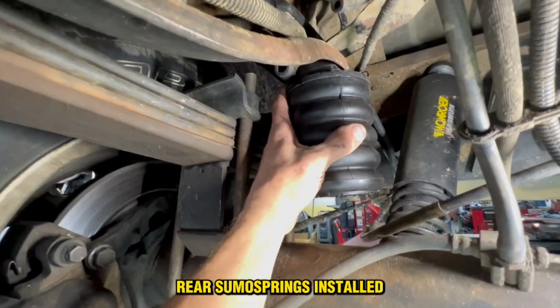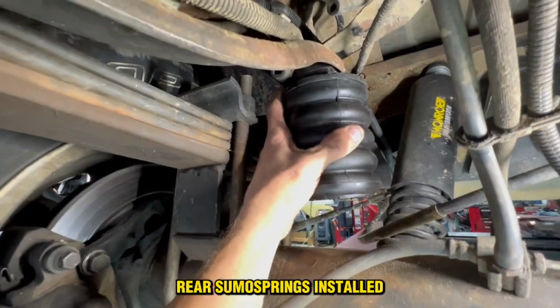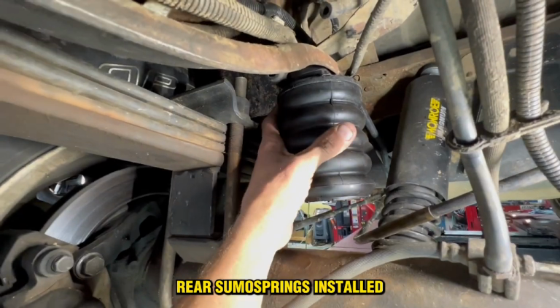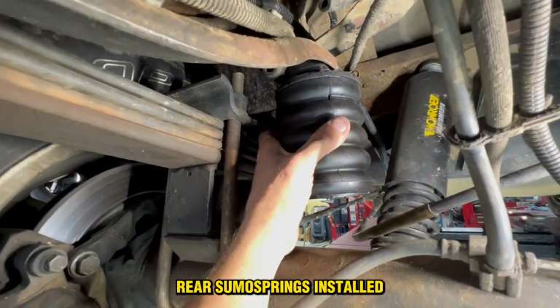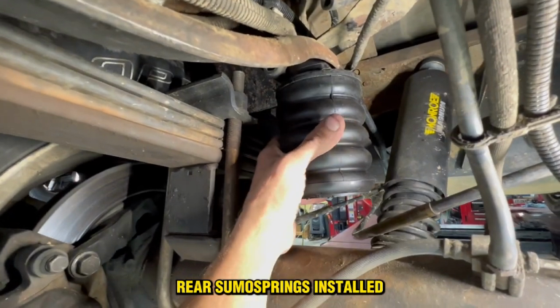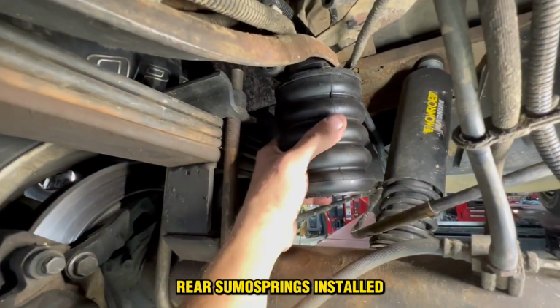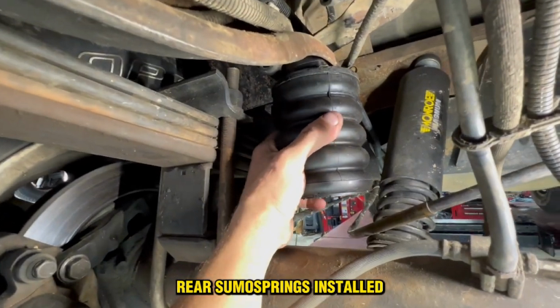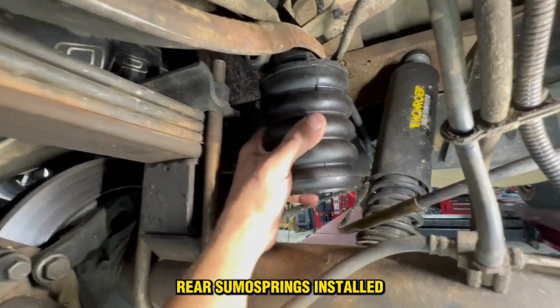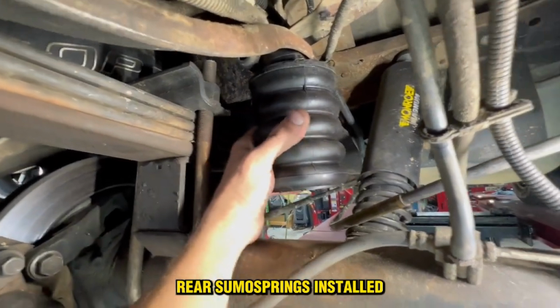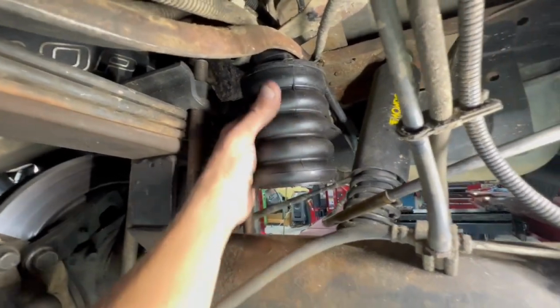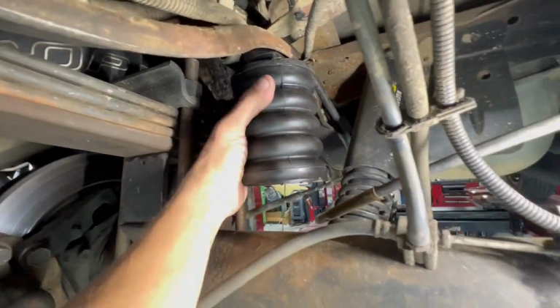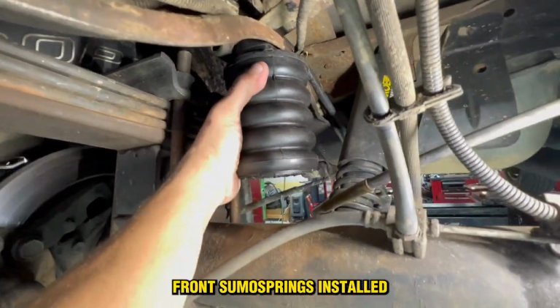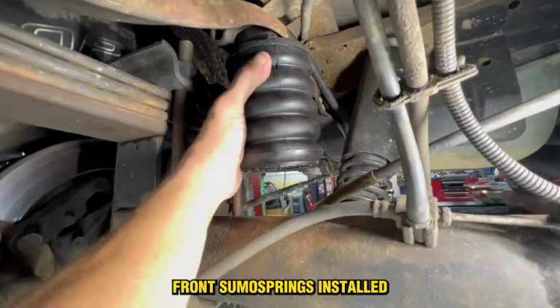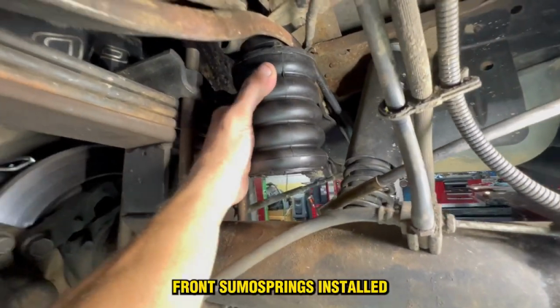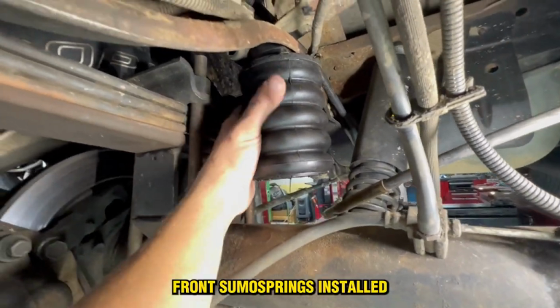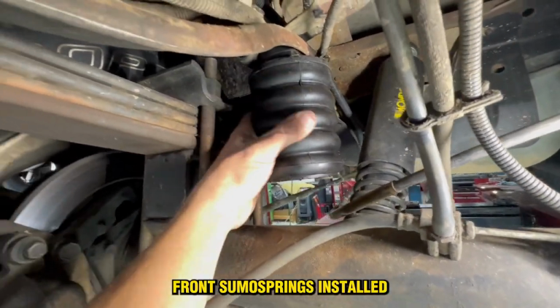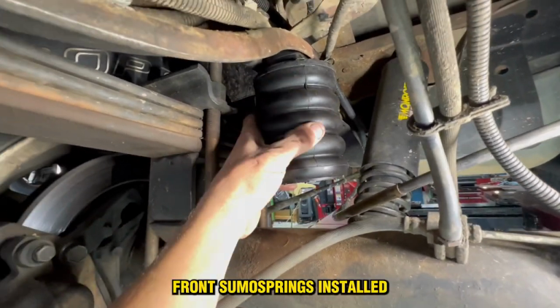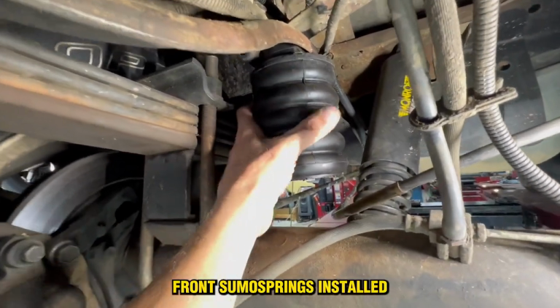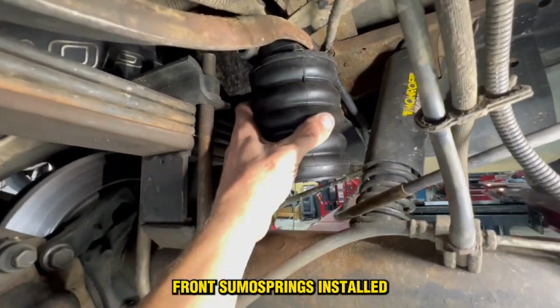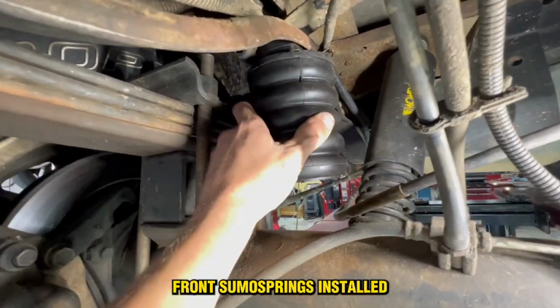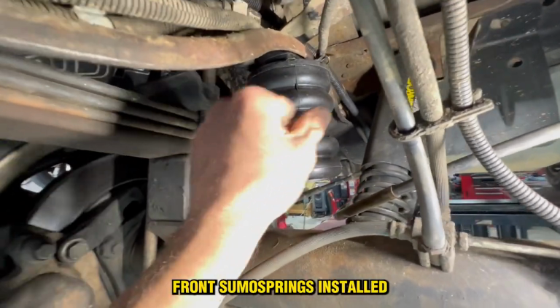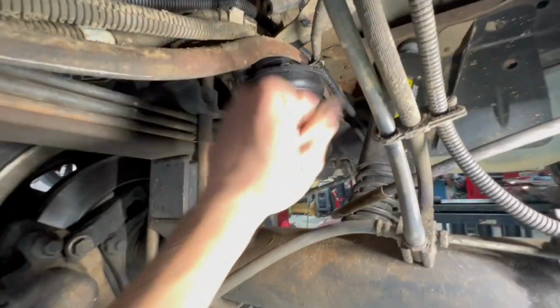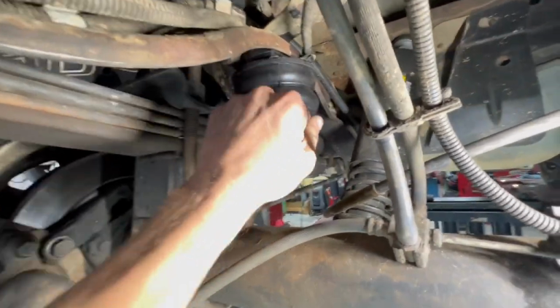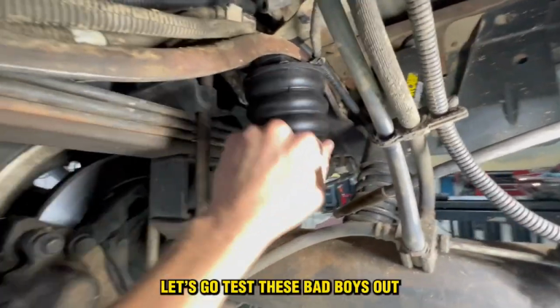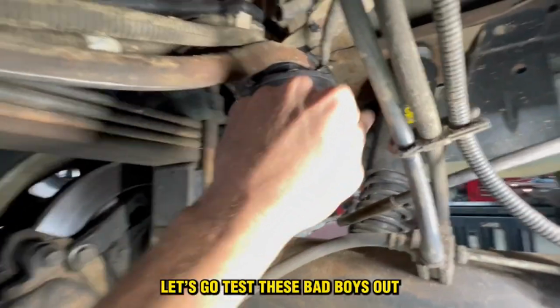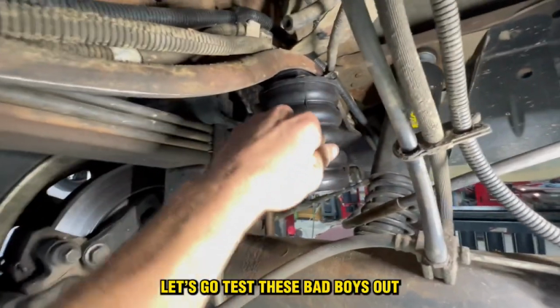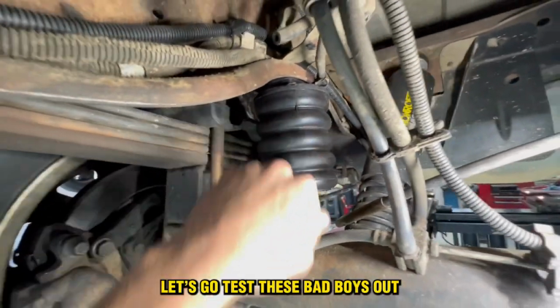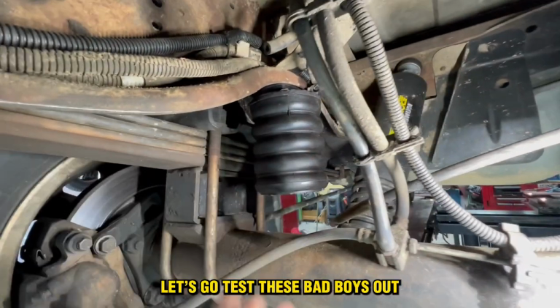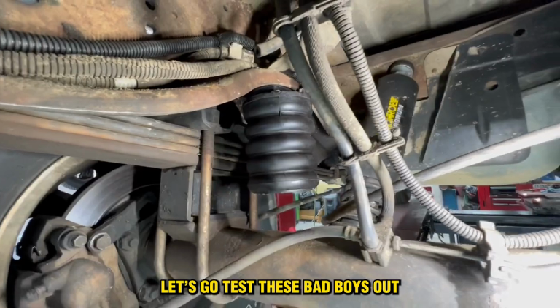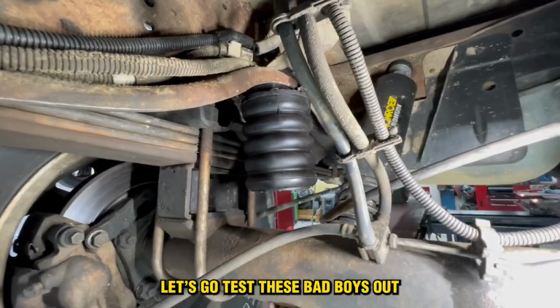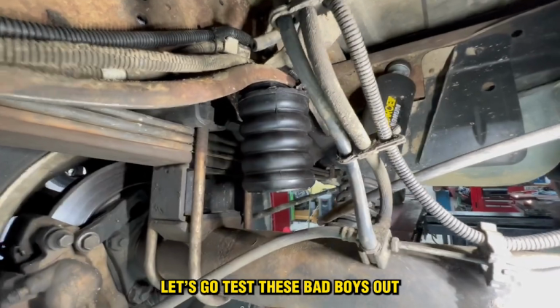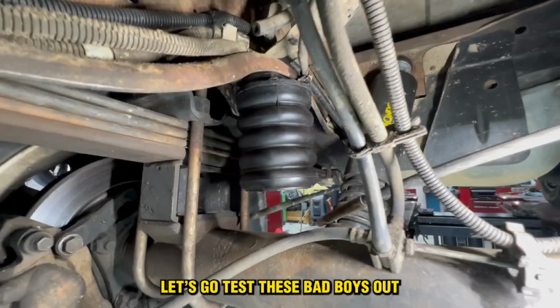Rear Sumo Springs installed. Front Sumo Springs installed. Let's go test these bad boys out.